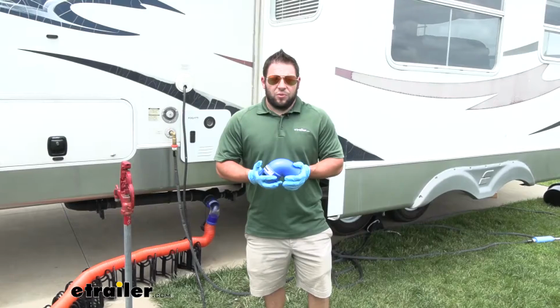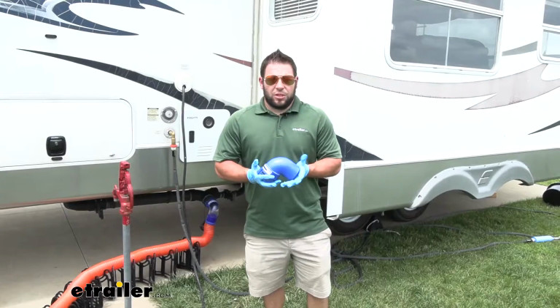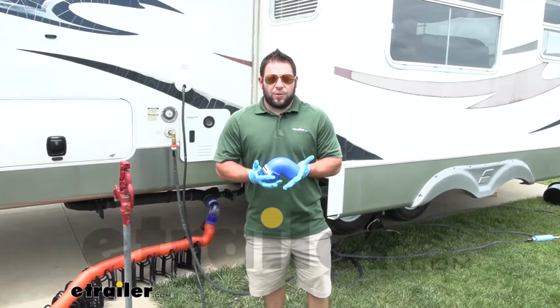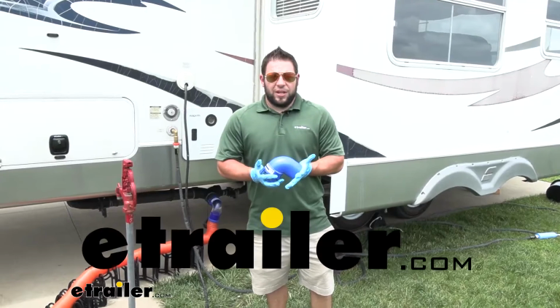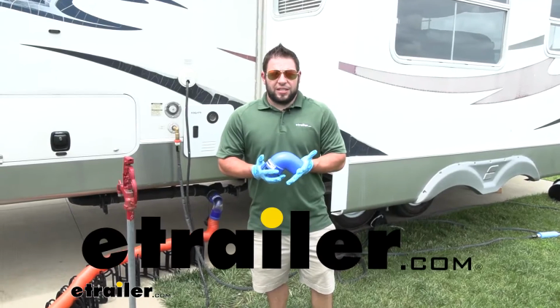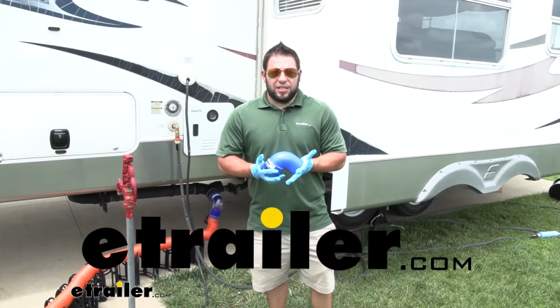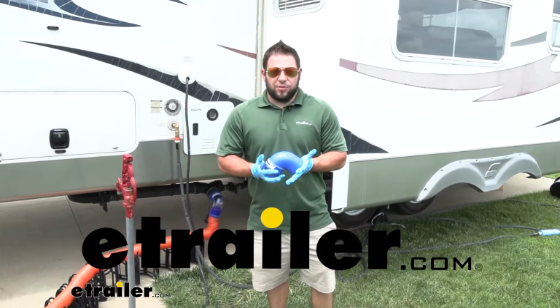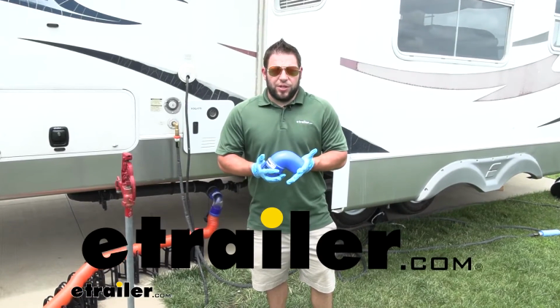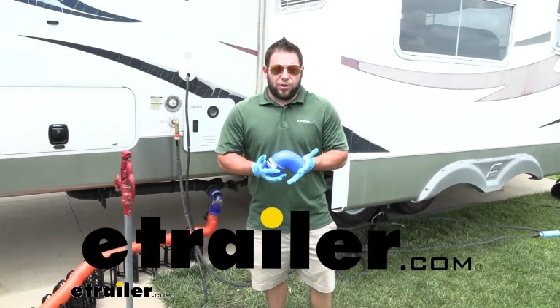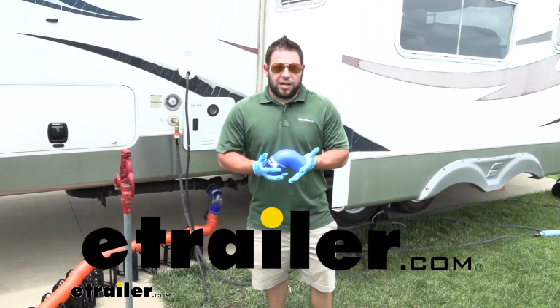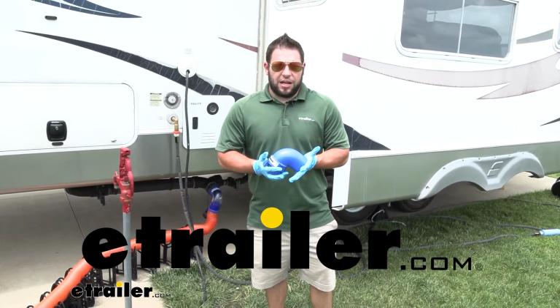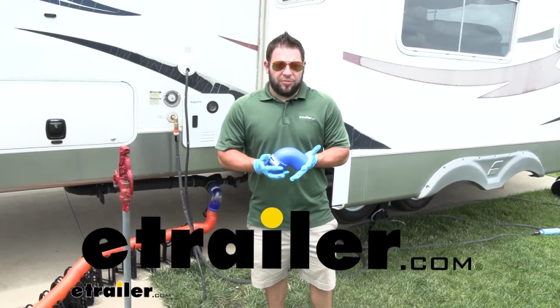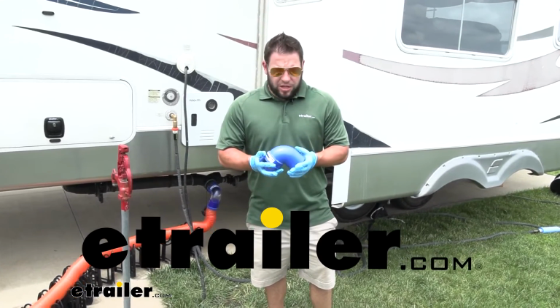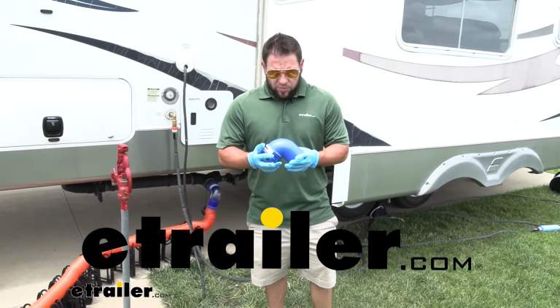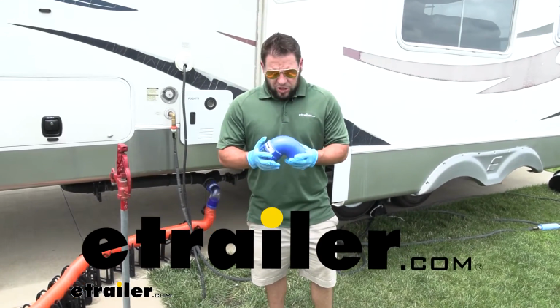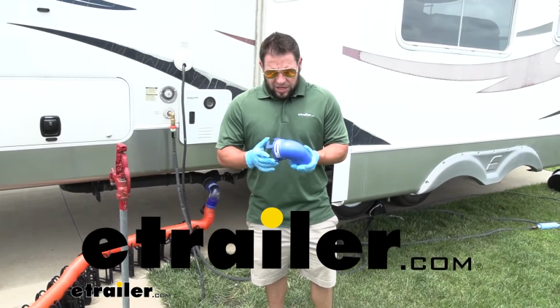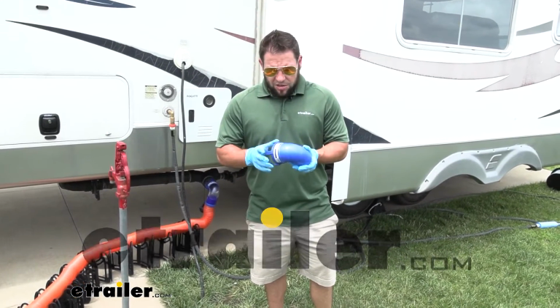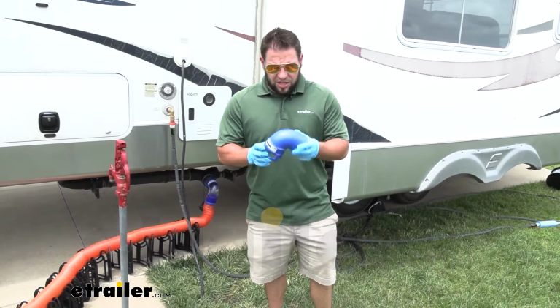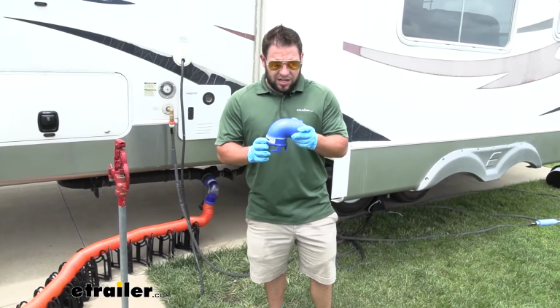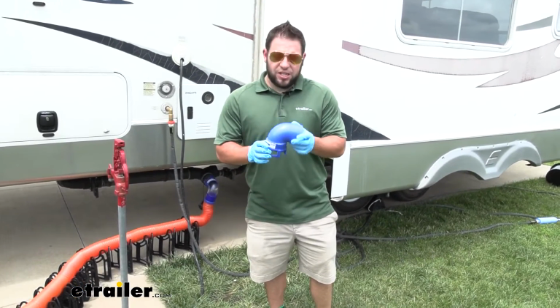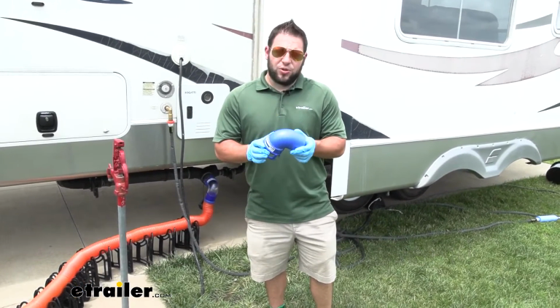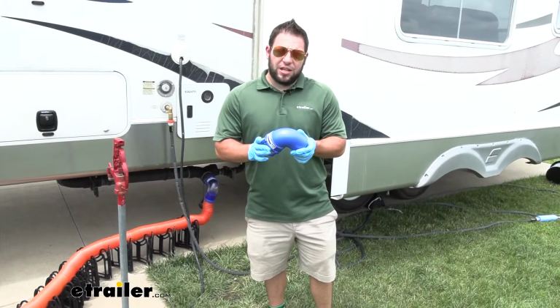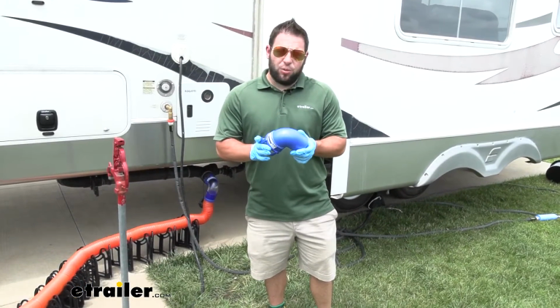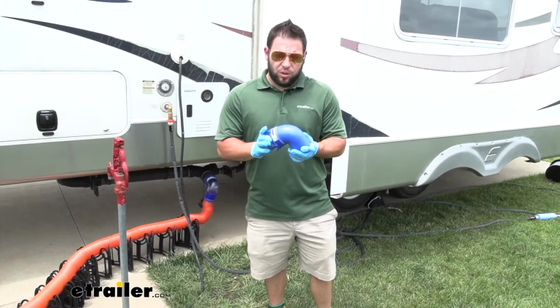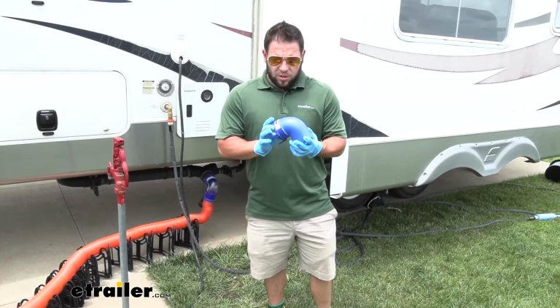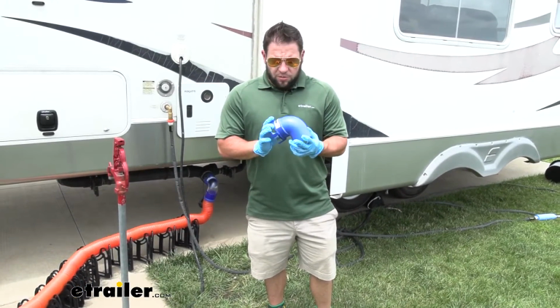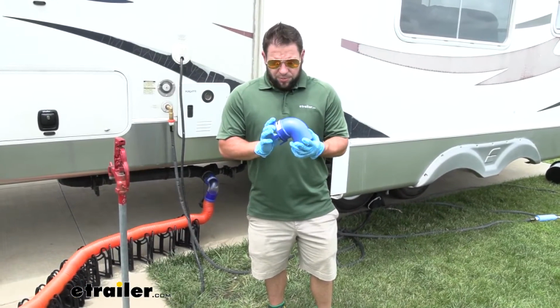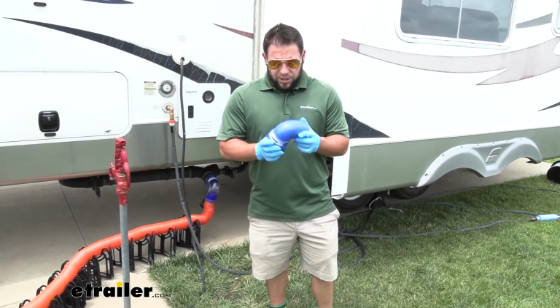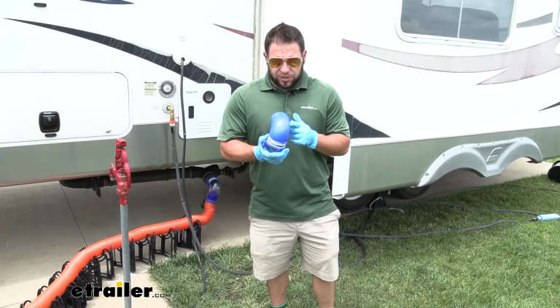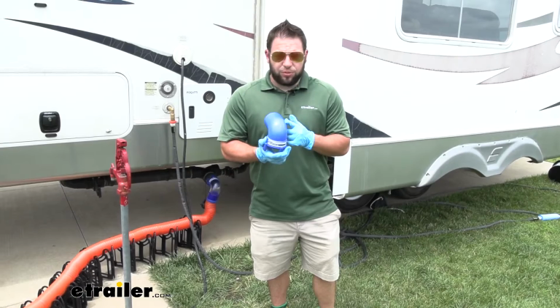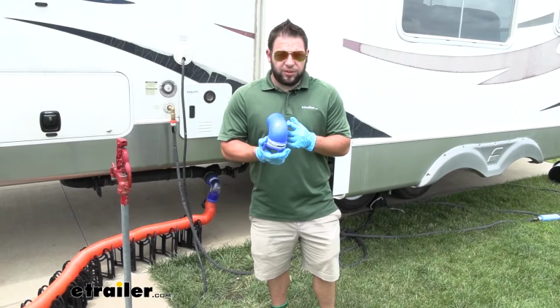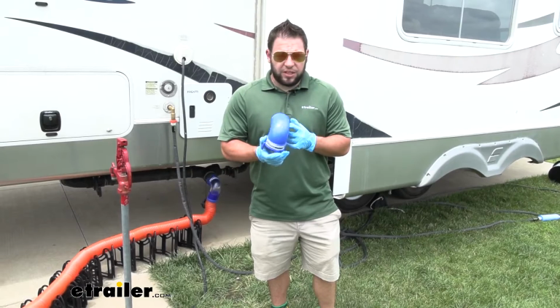What's up everybody, it's AJ with e-trail.com. Today we're going to be checking out the 90 degree elbow from Presto Fit.